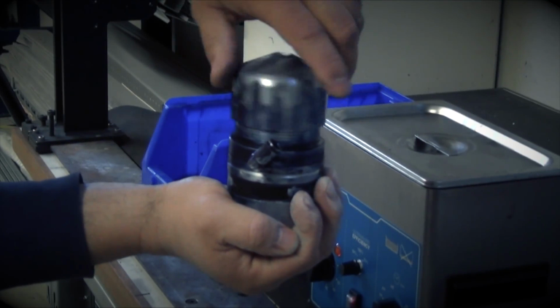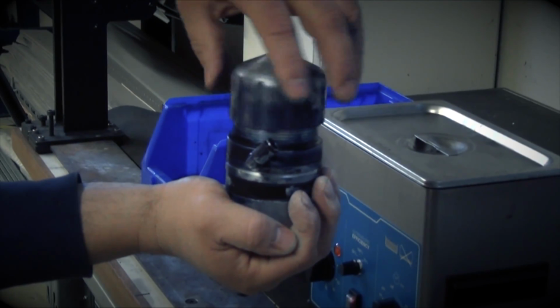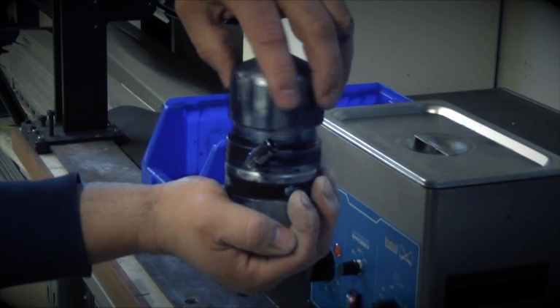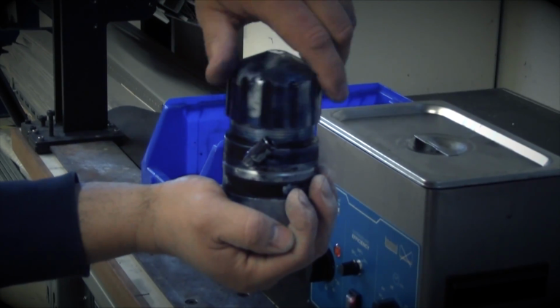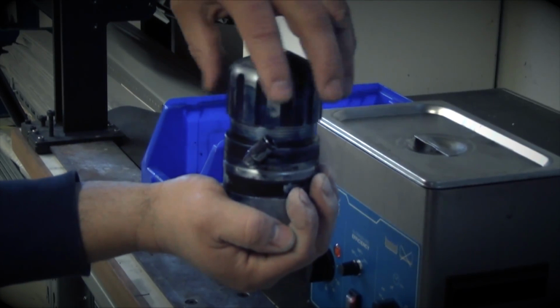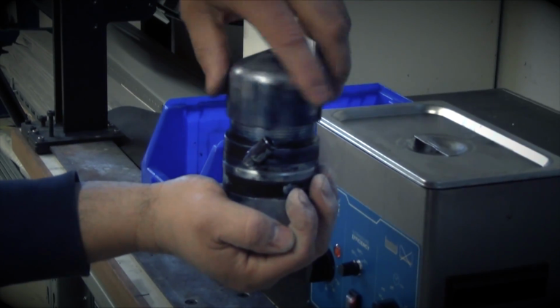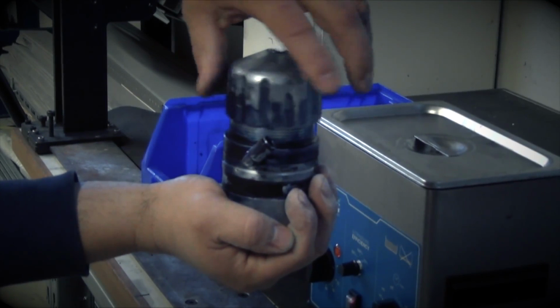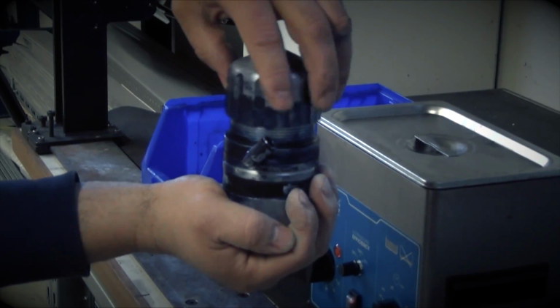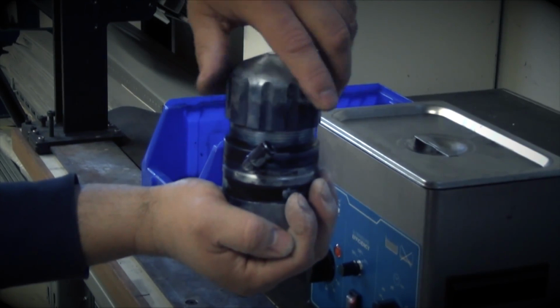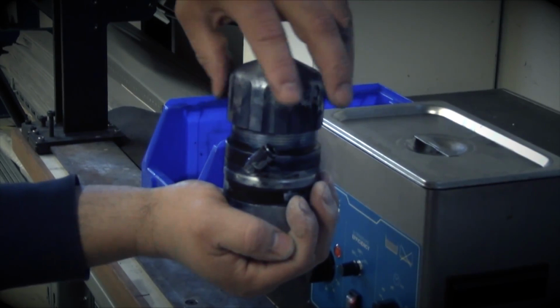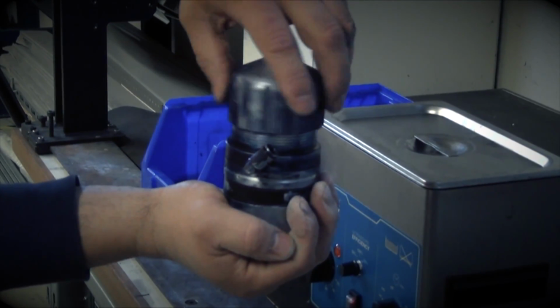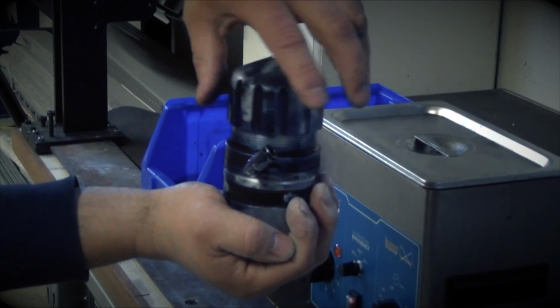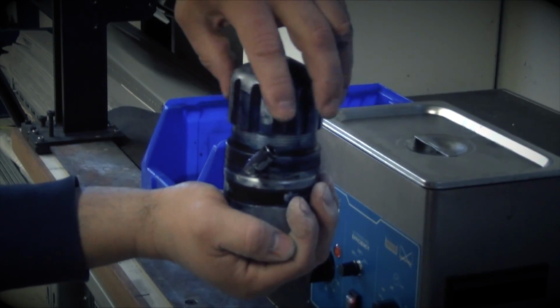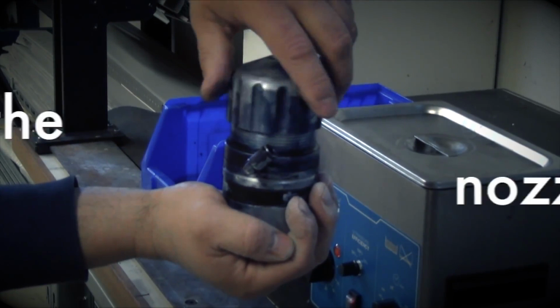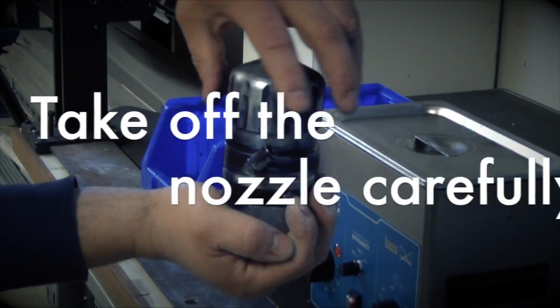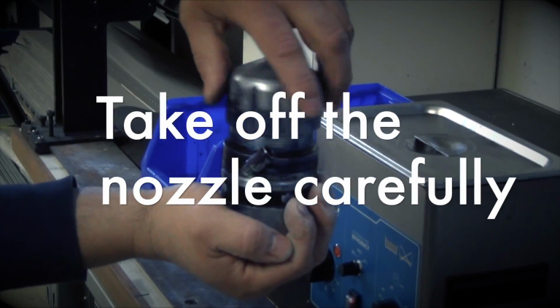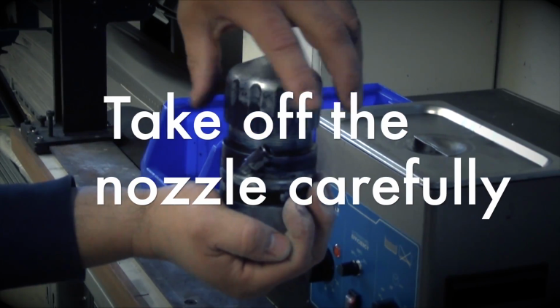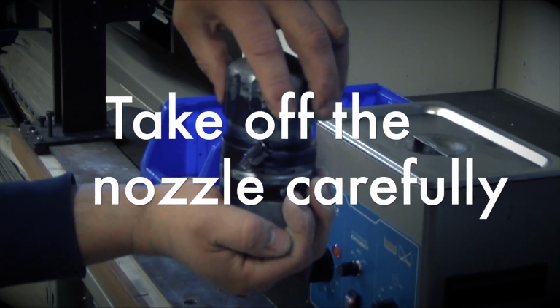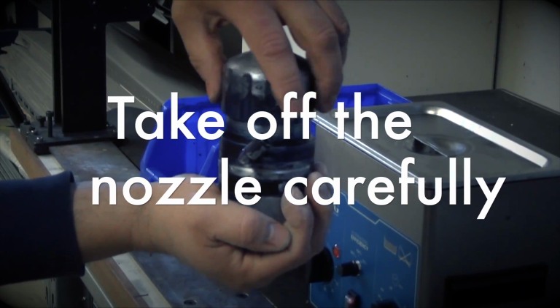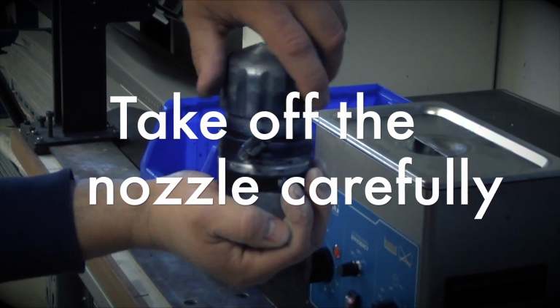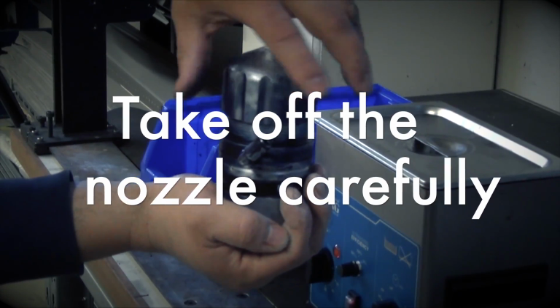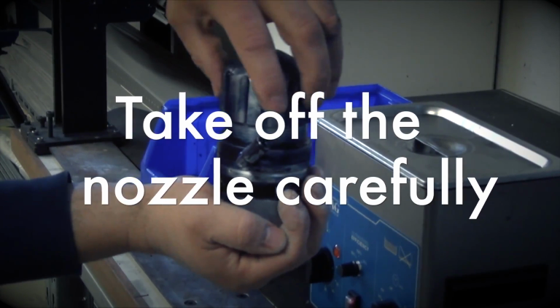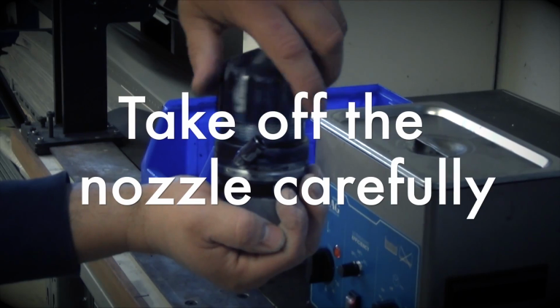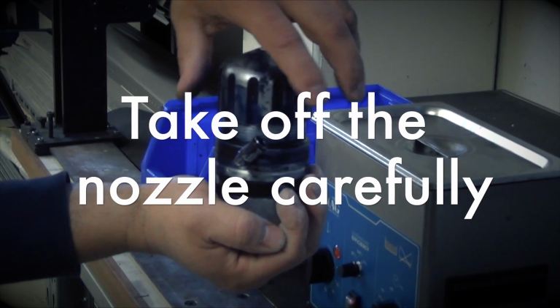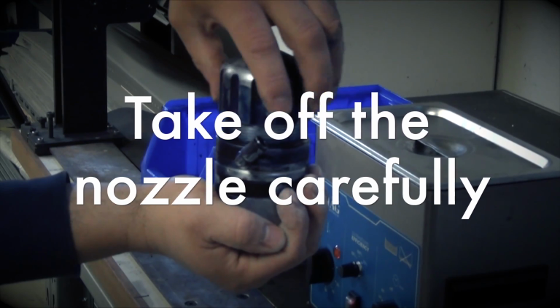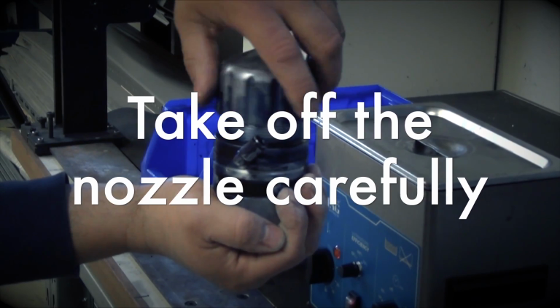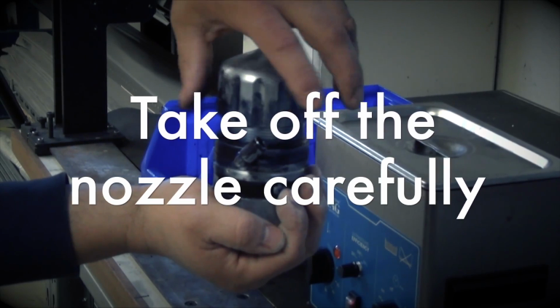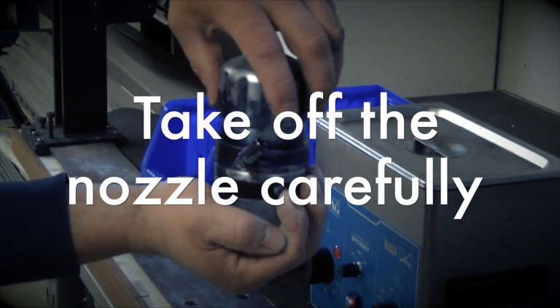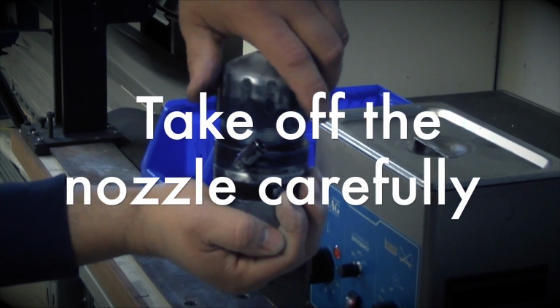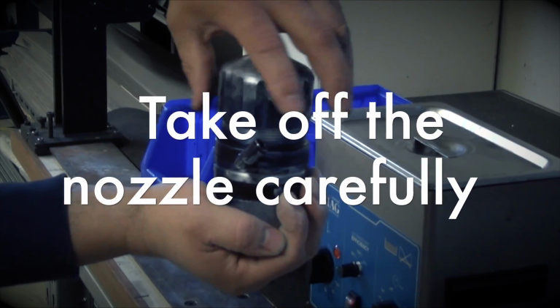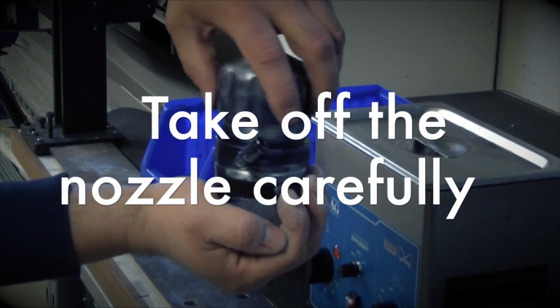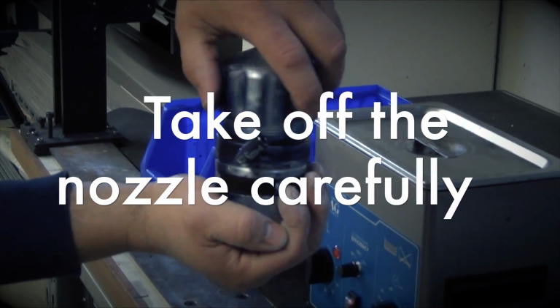Dismantle the nozzle first. Rotate the nozzle to the fully extended position and take it off carefully.